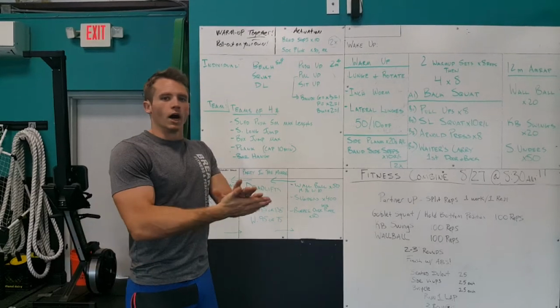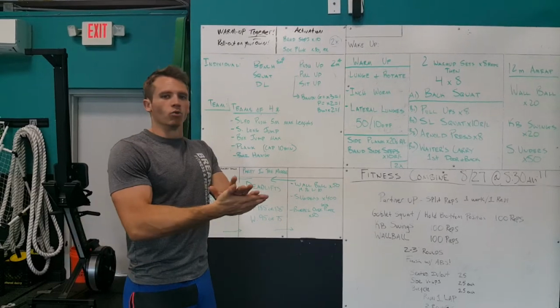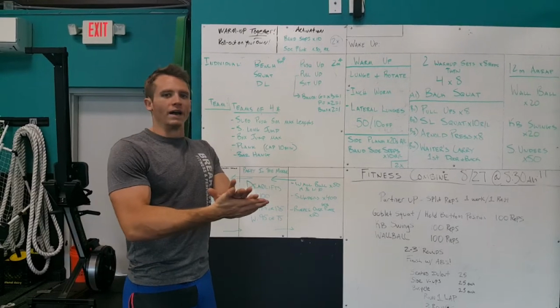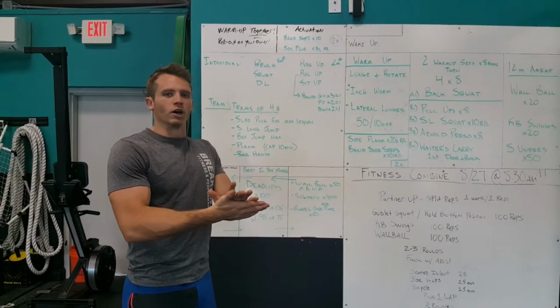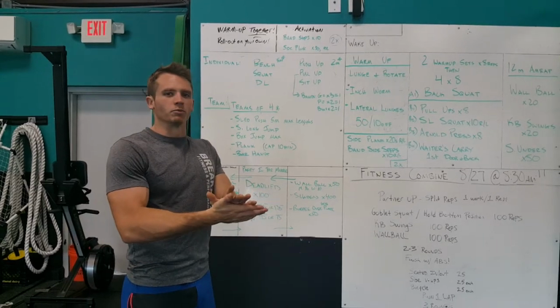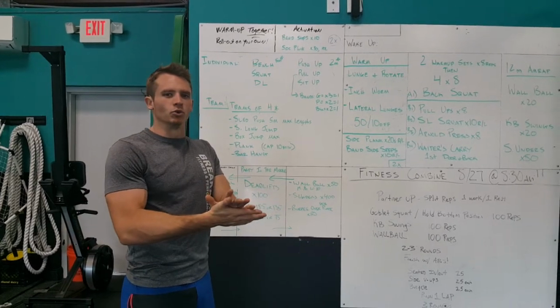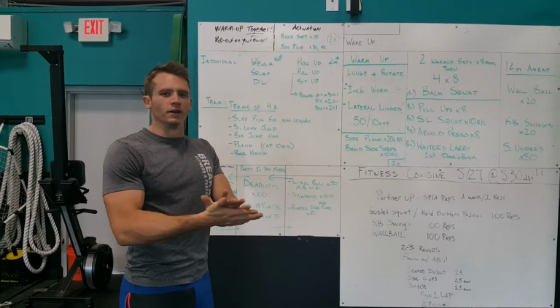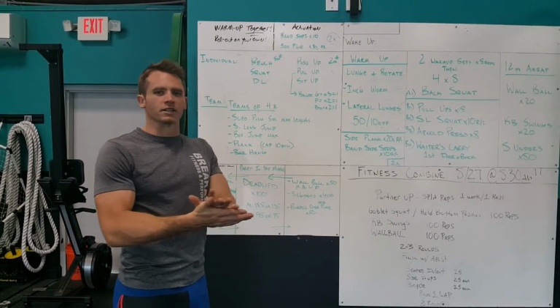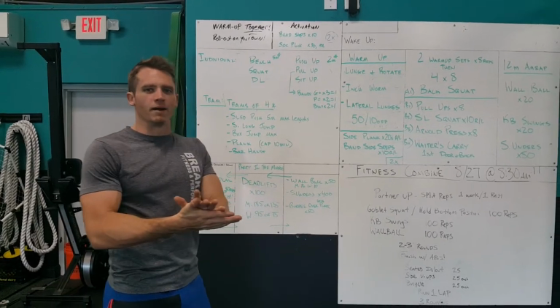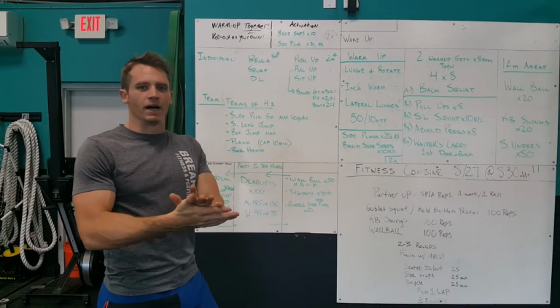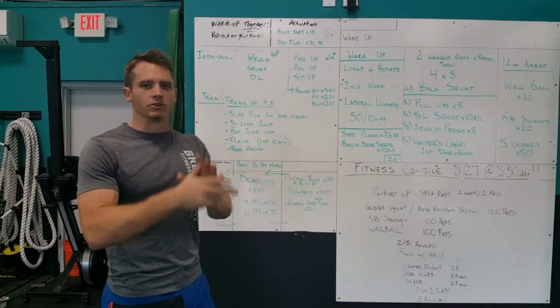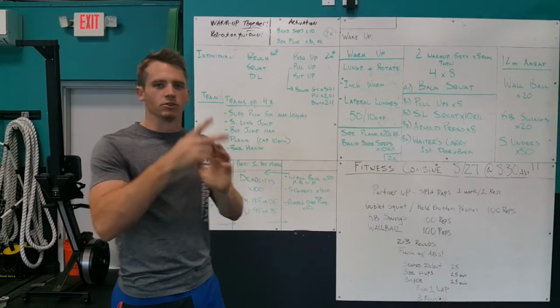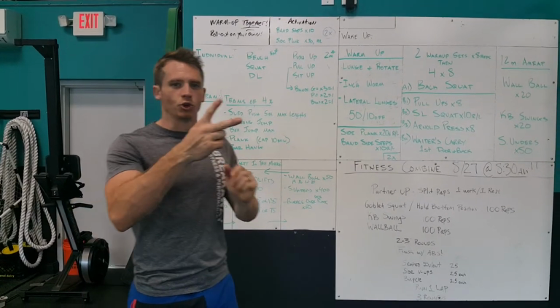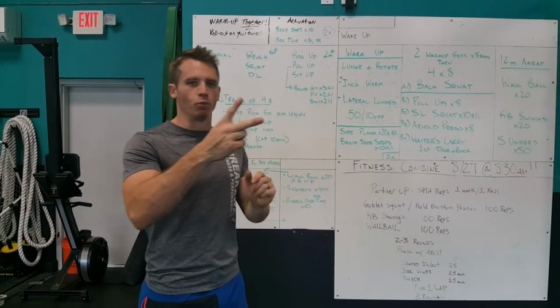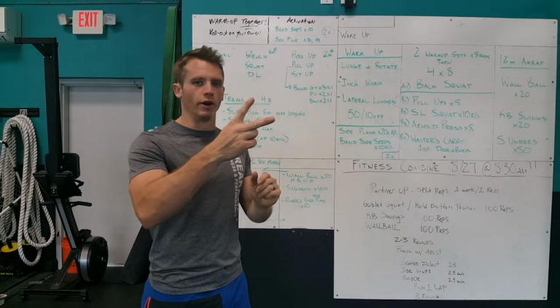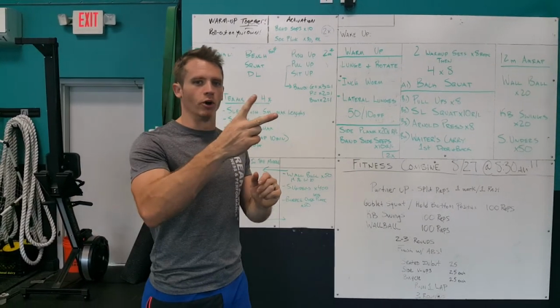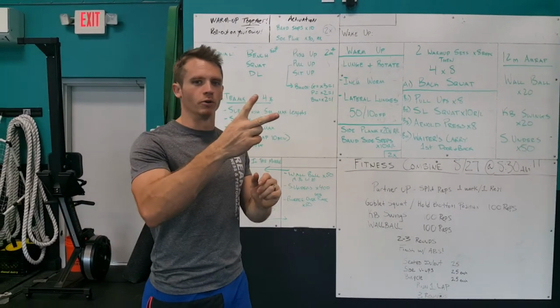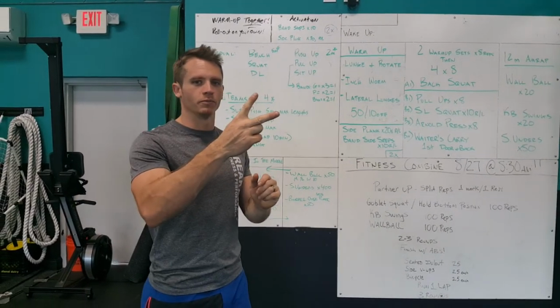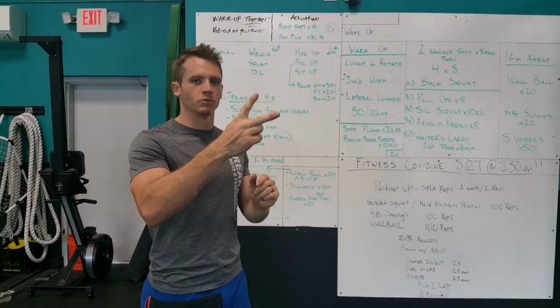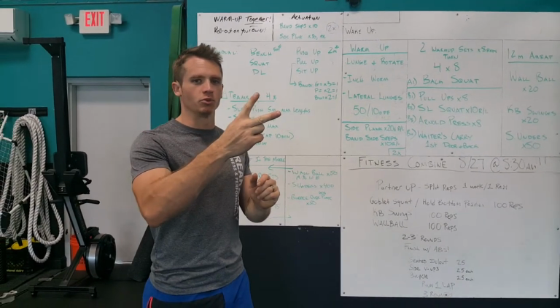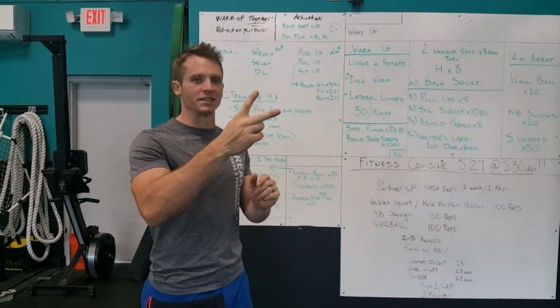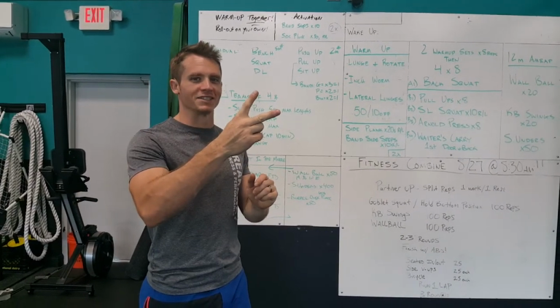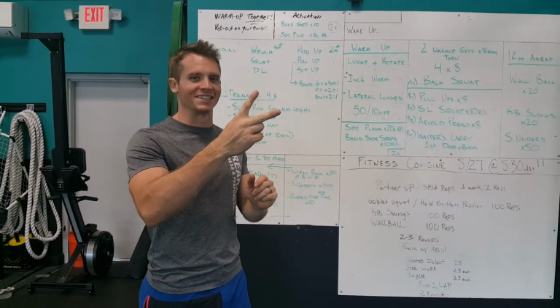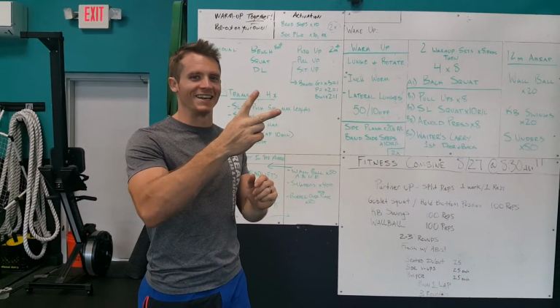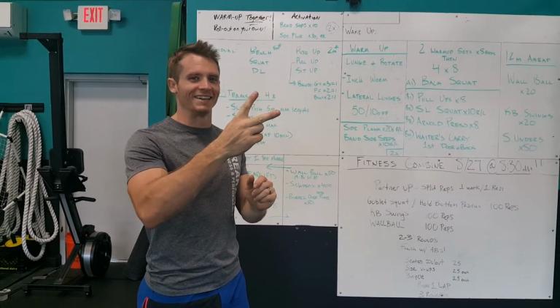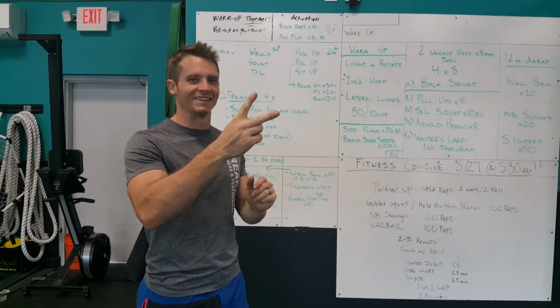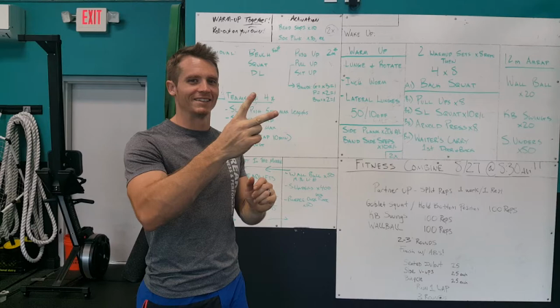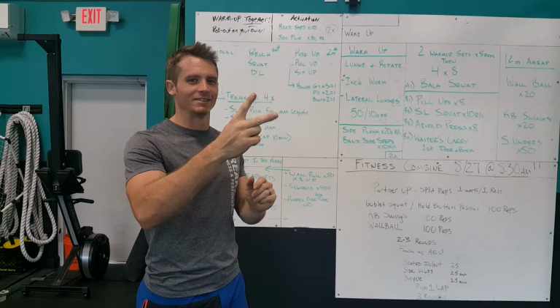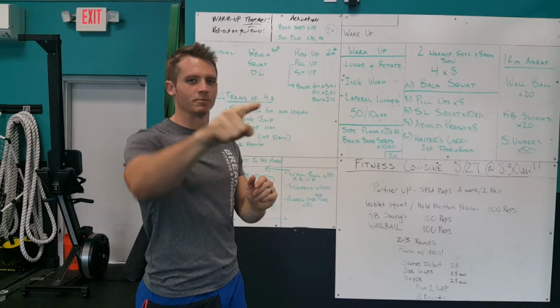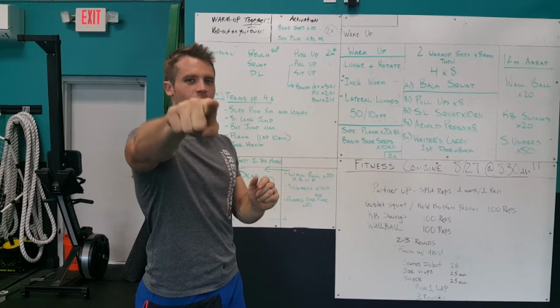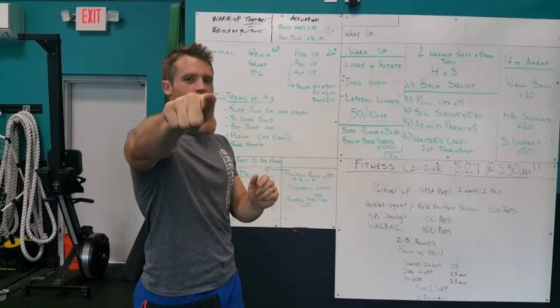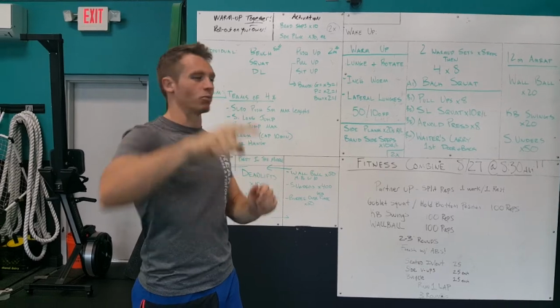Alright, welcome to Fitness Combine 2.0, 2016 PowerPoint.